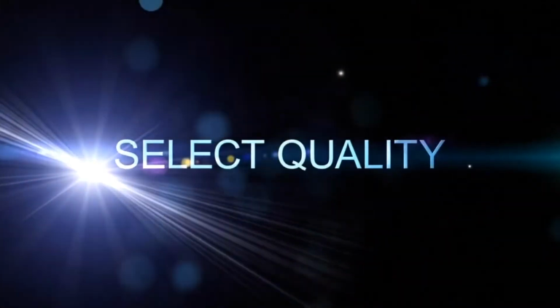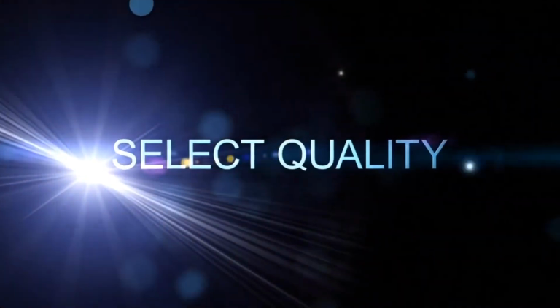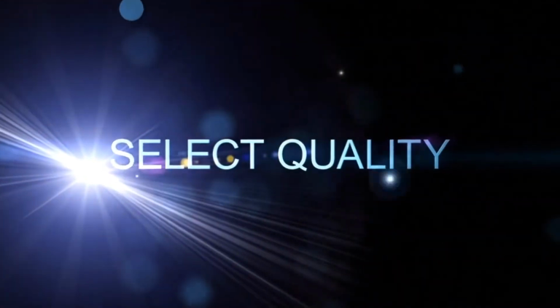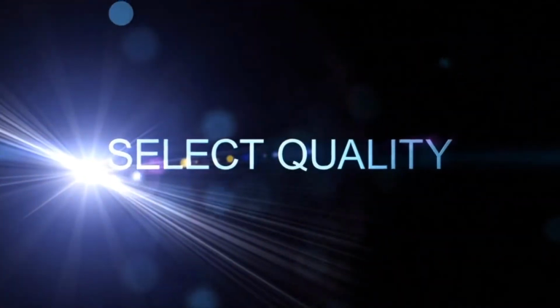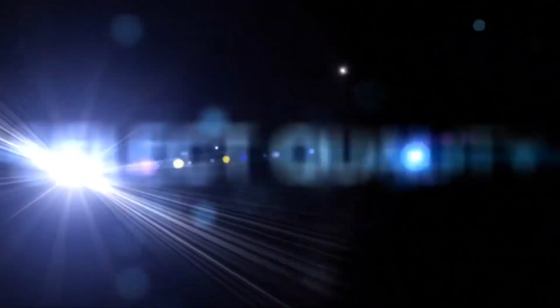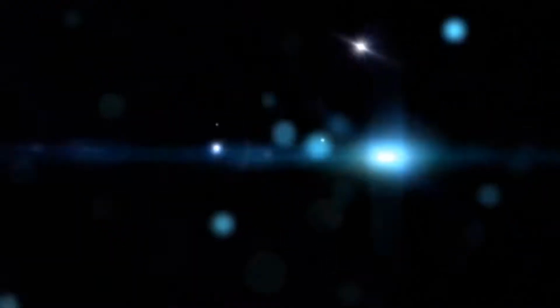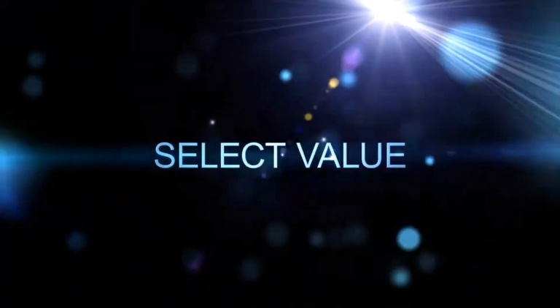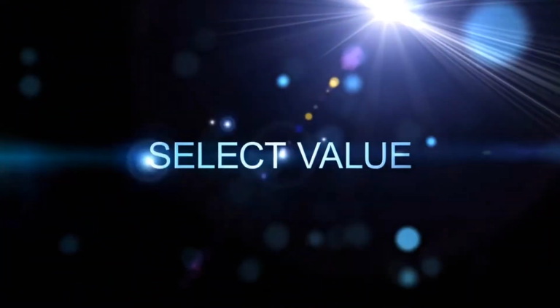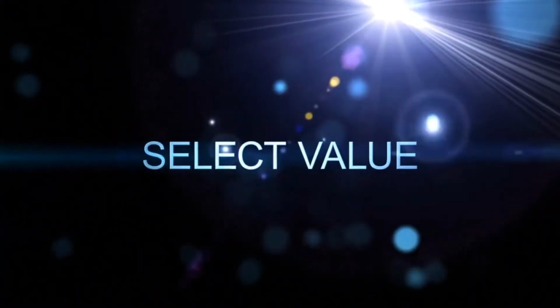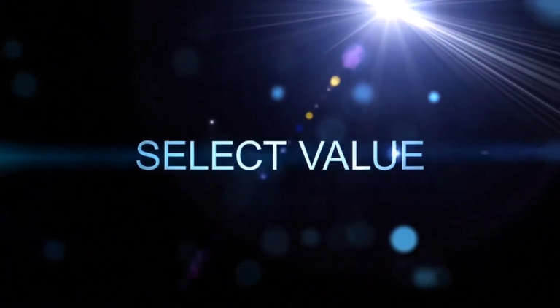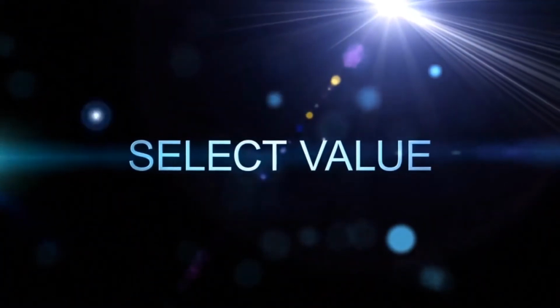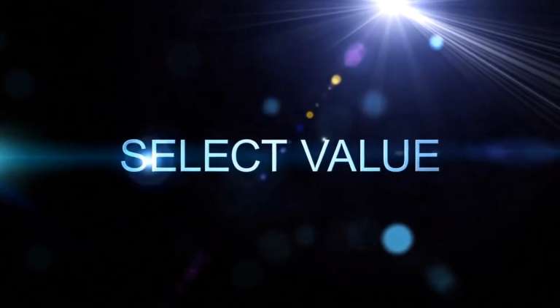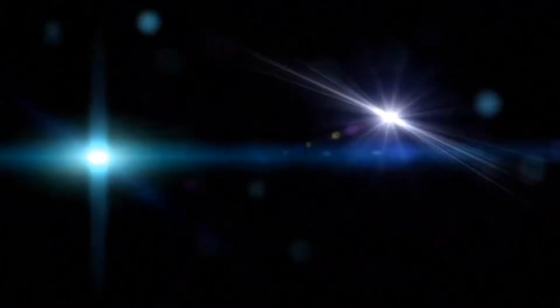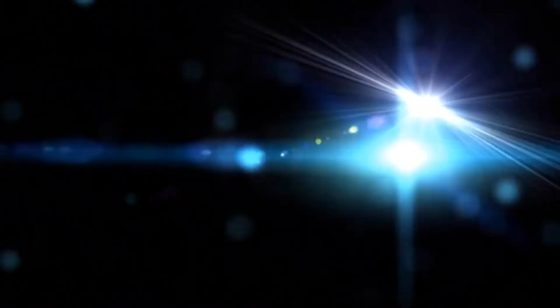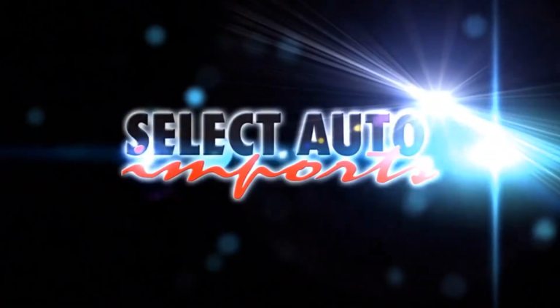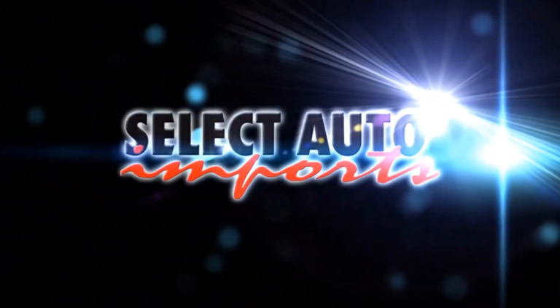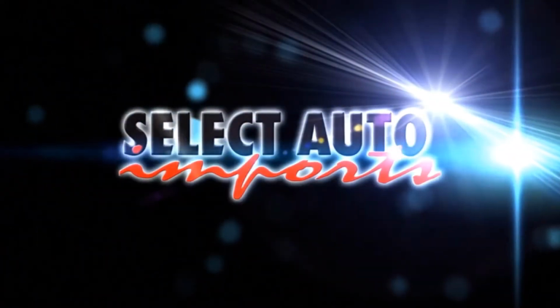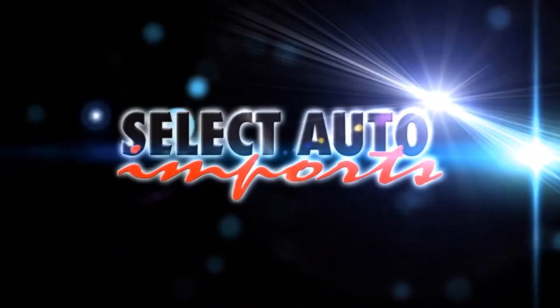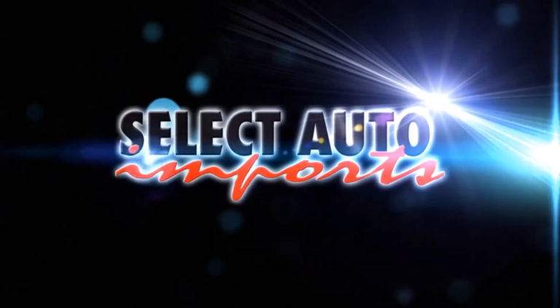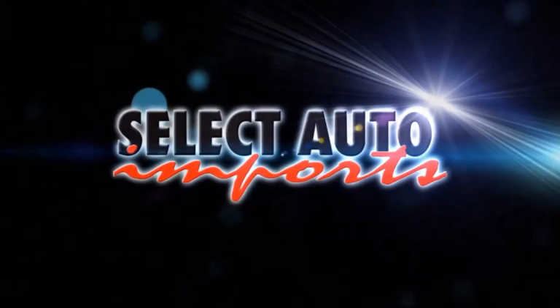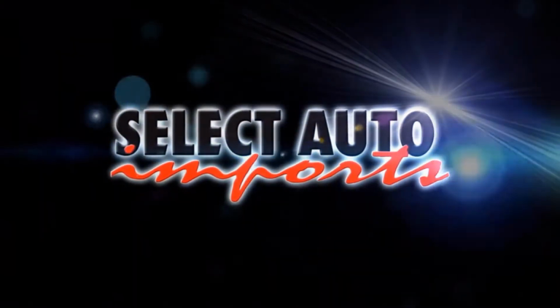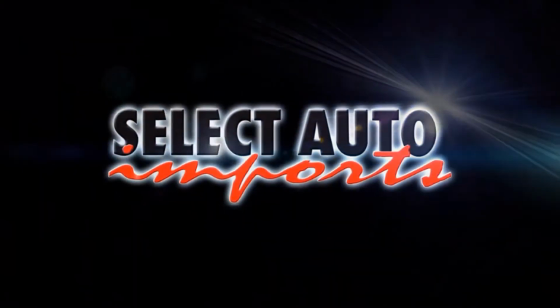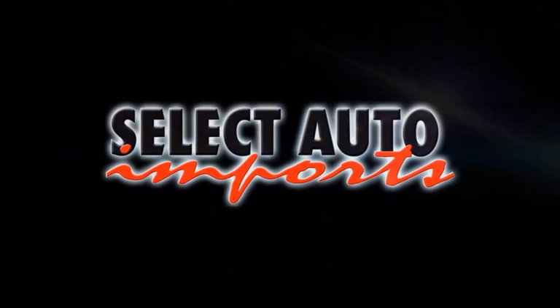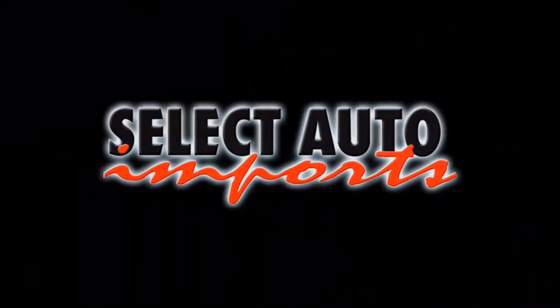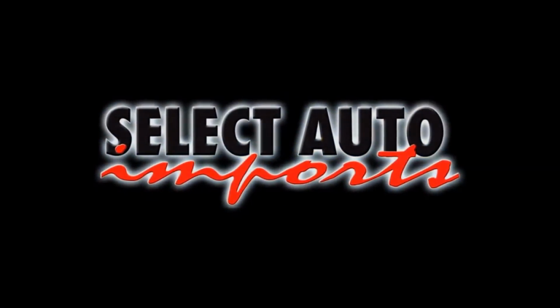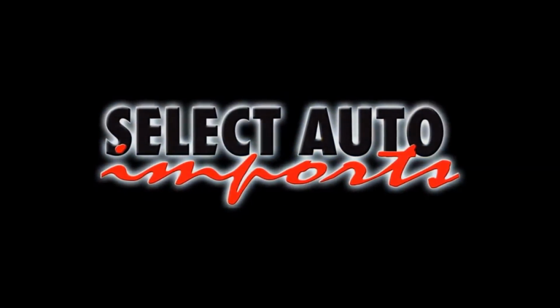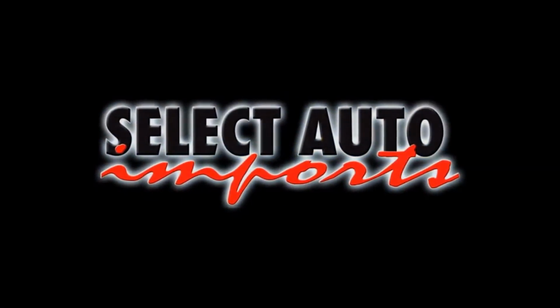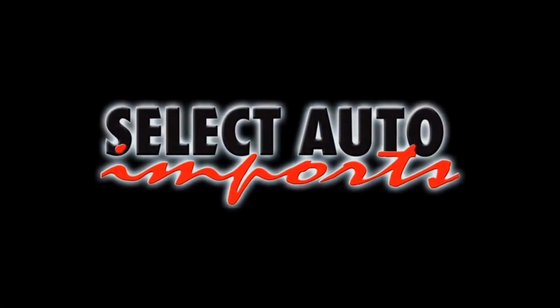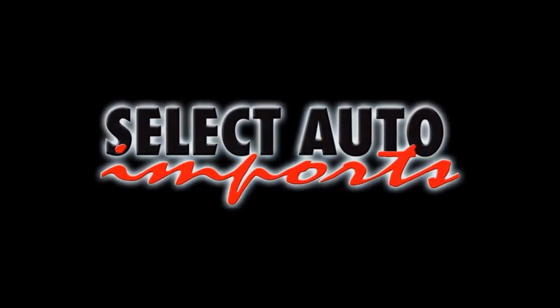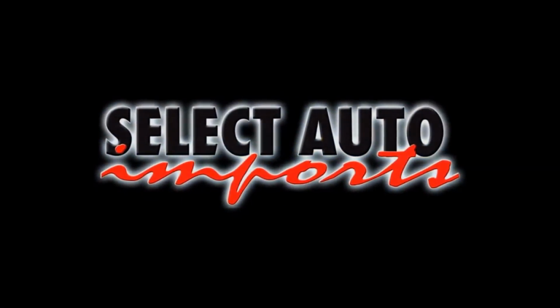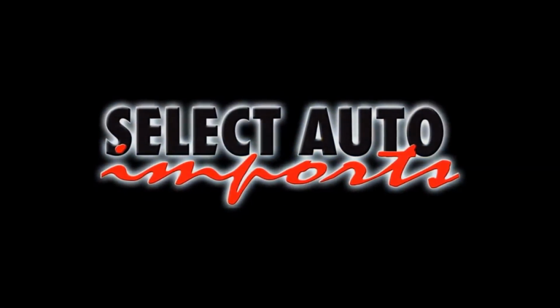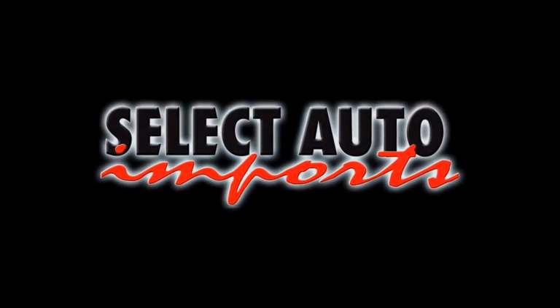So when you're ready to choose your next vehicle, be more selective. Select quality, select value — Select Auto Imports. Drive luxury for less and find out what drives you.